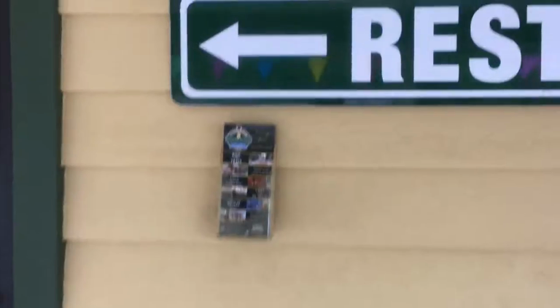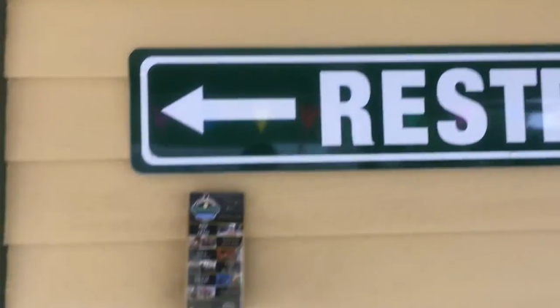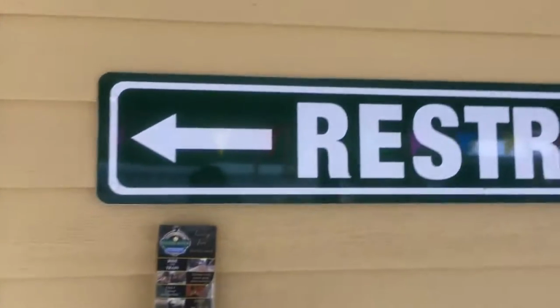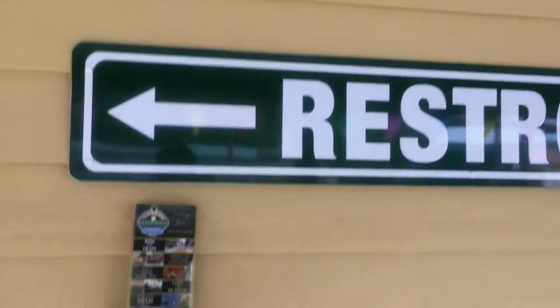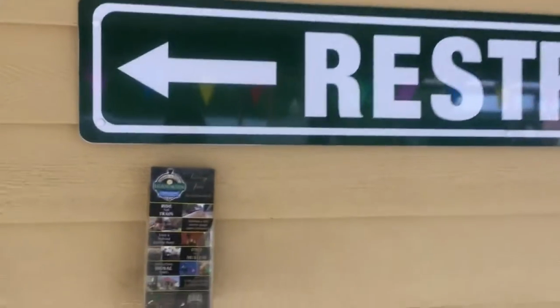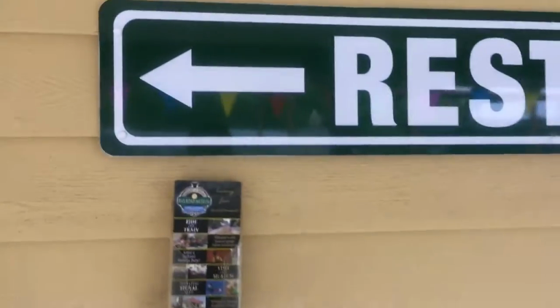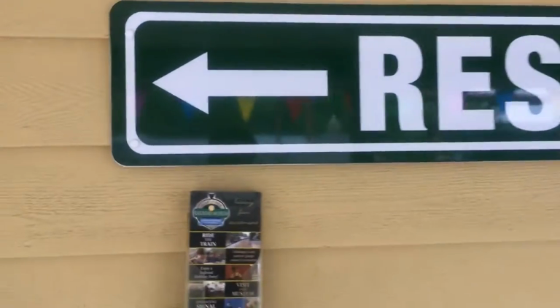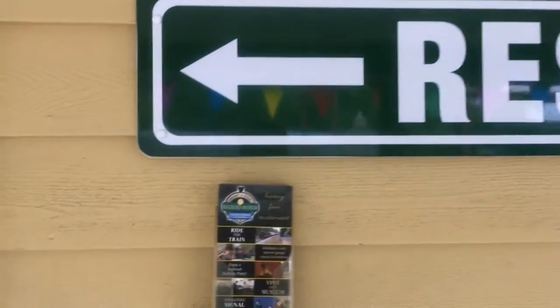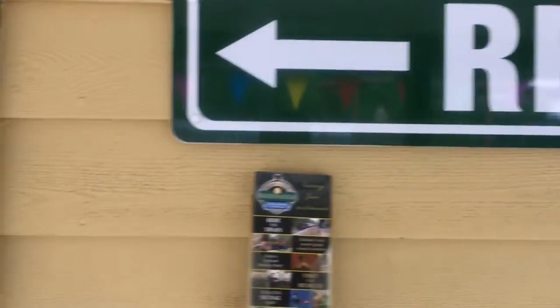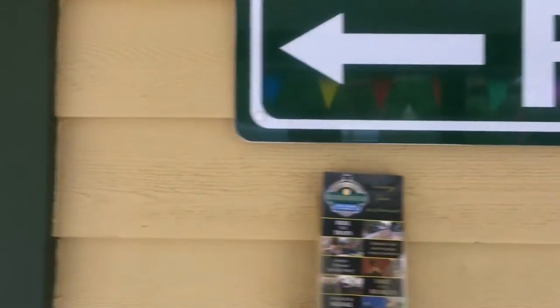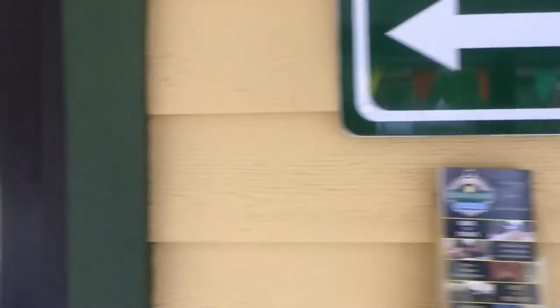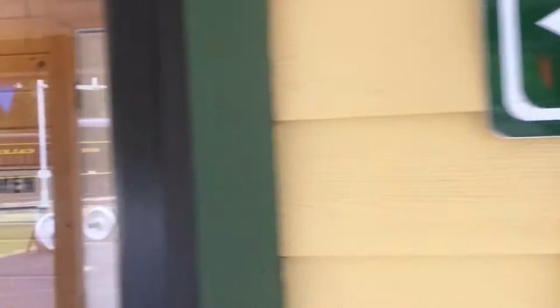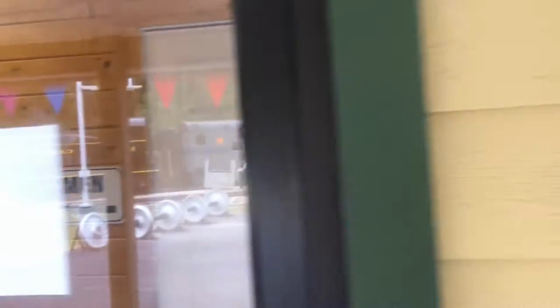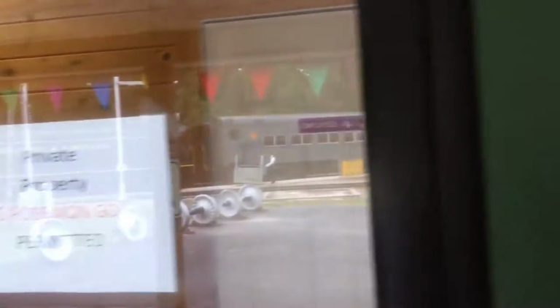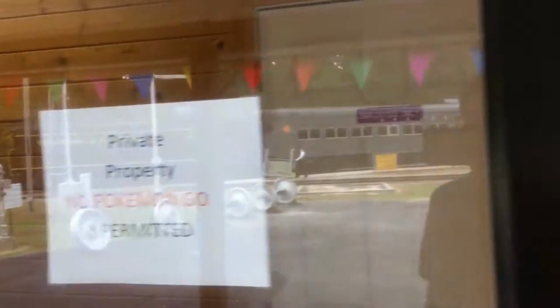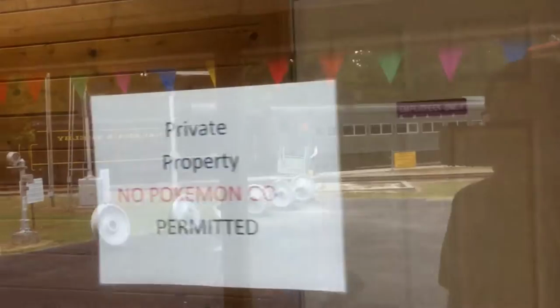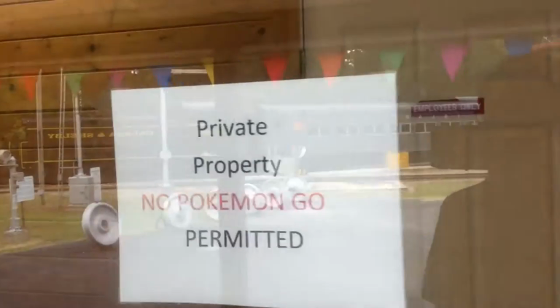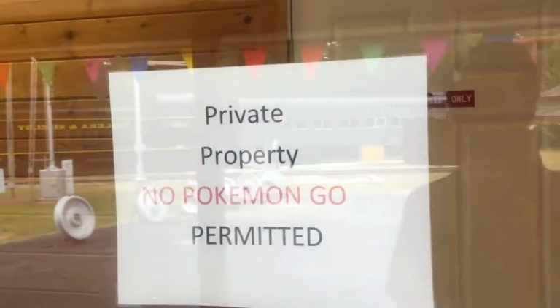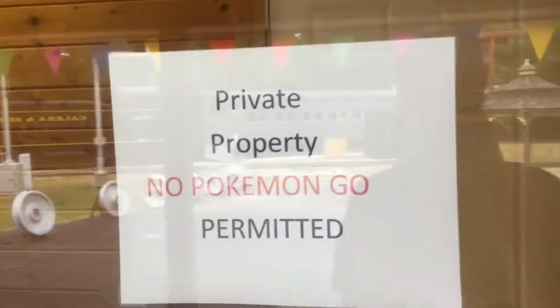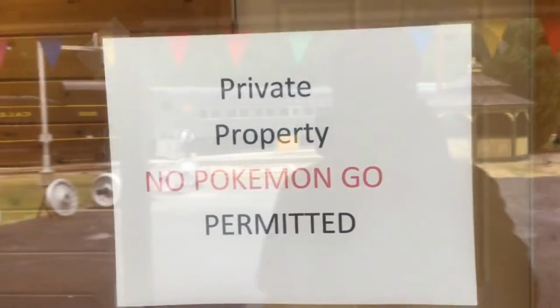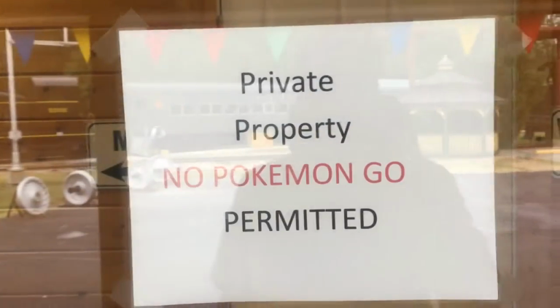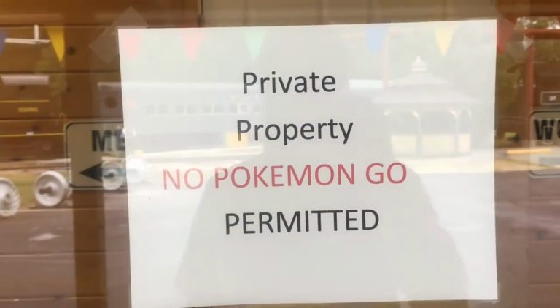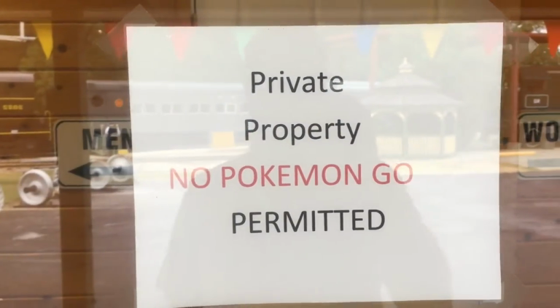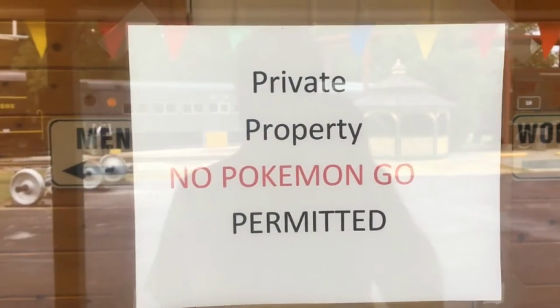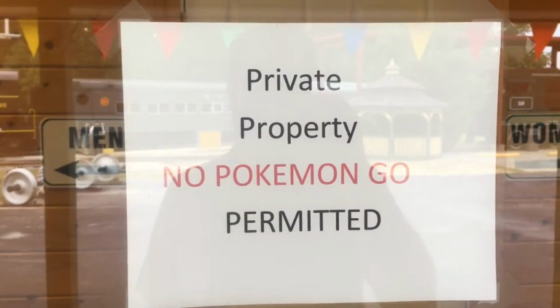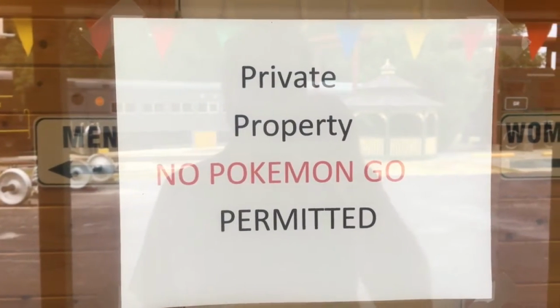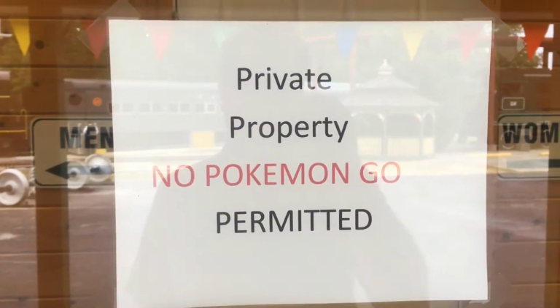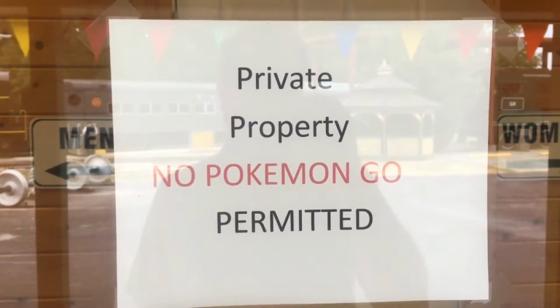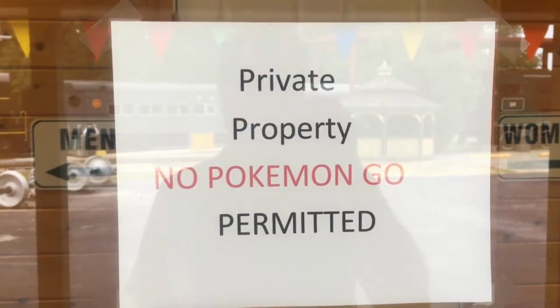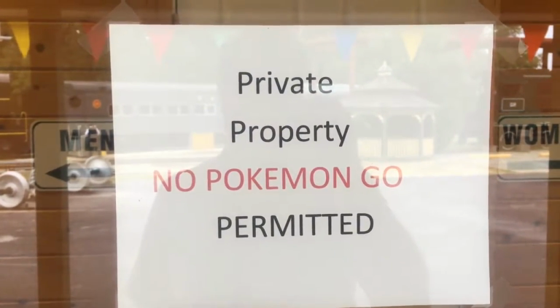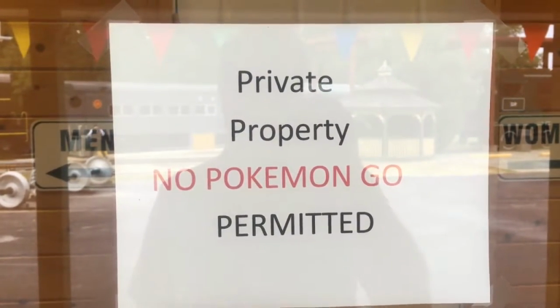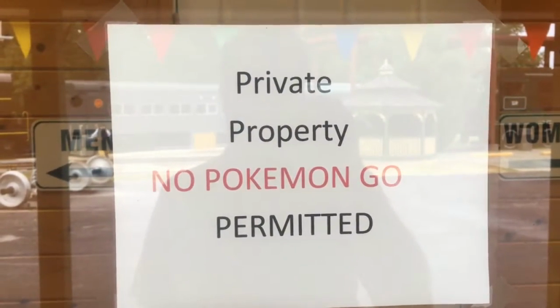Word of warning: if you come here, it's private property — no Pokemon Go permitted. Sorry Pikachu.